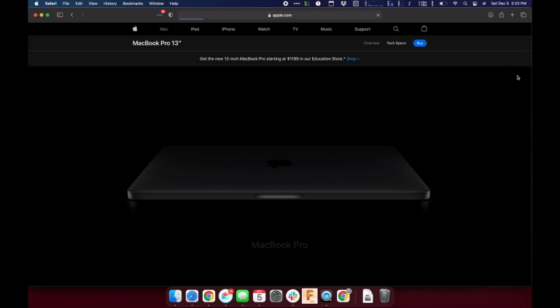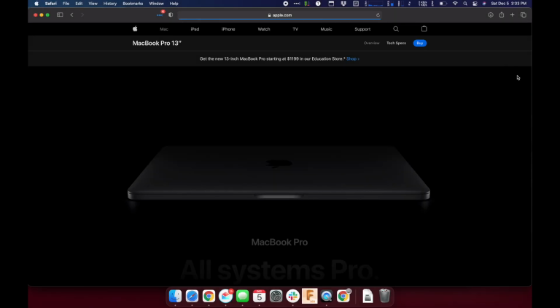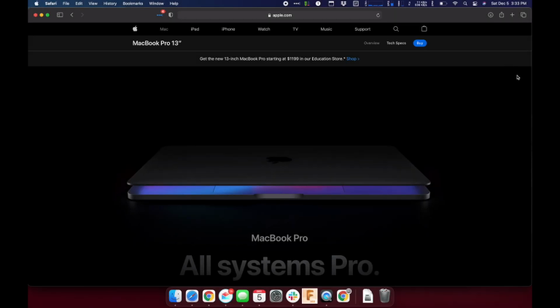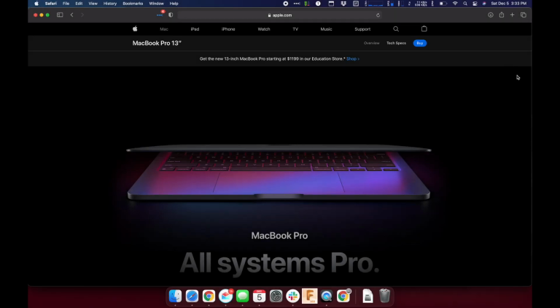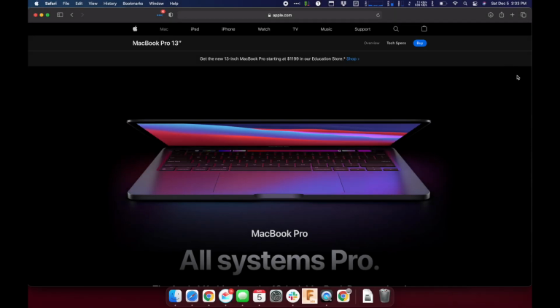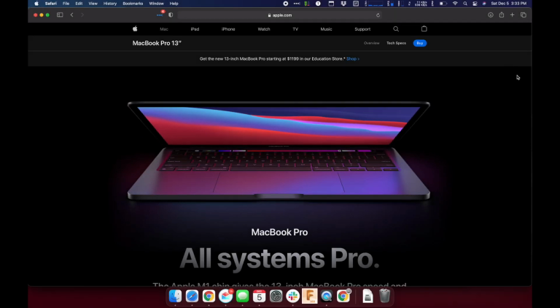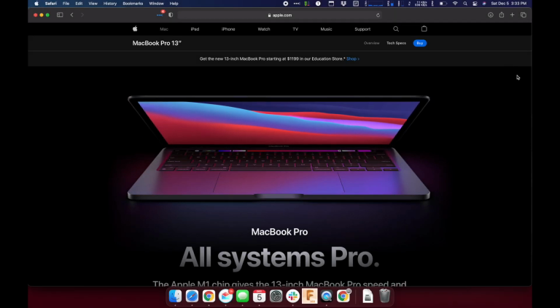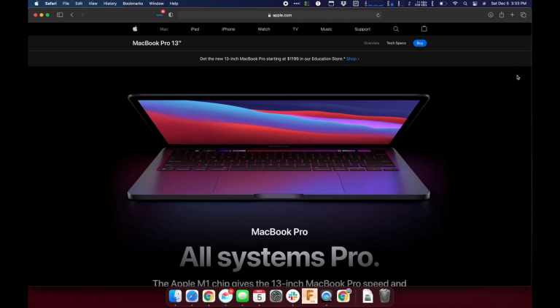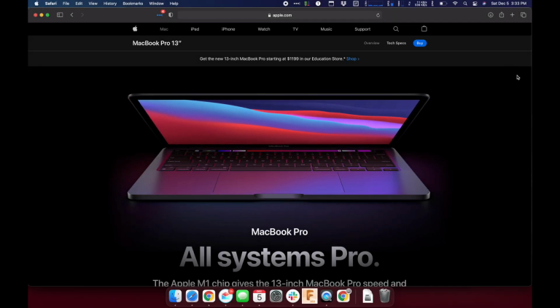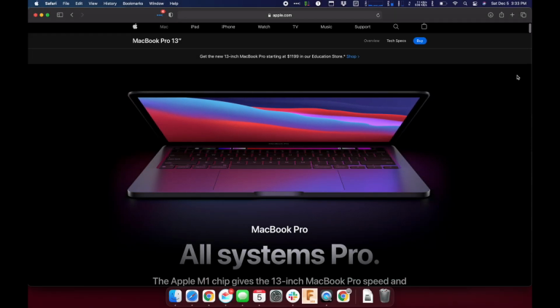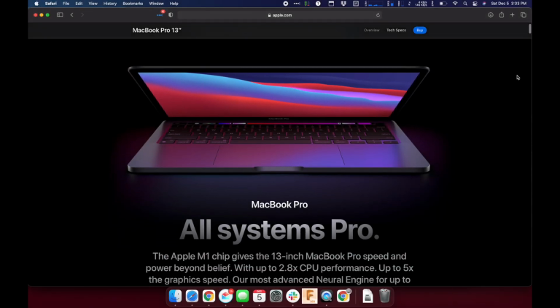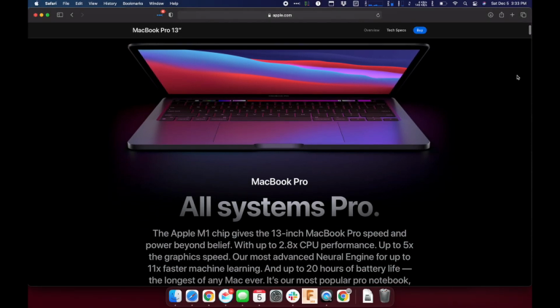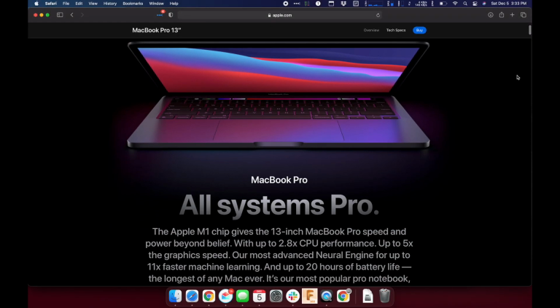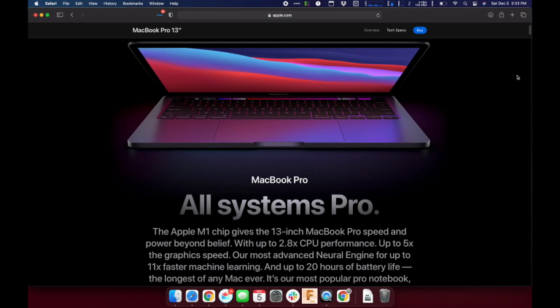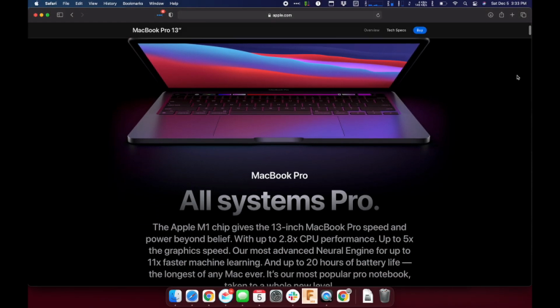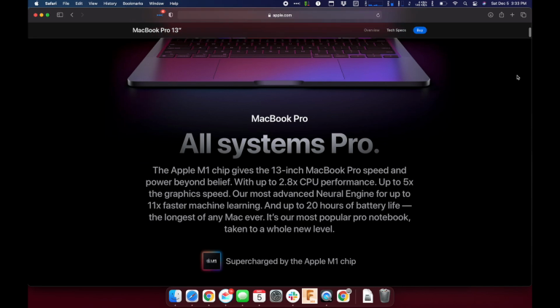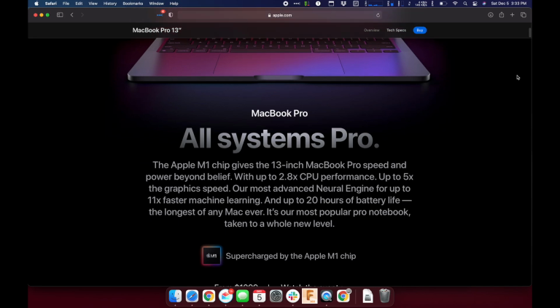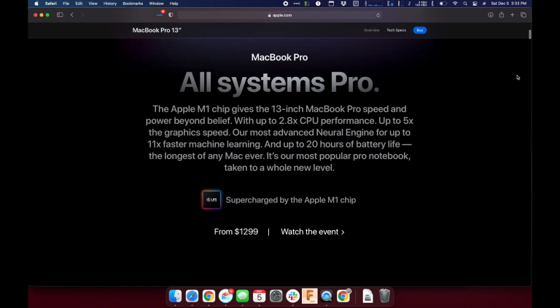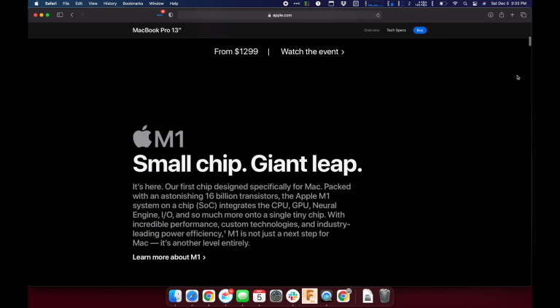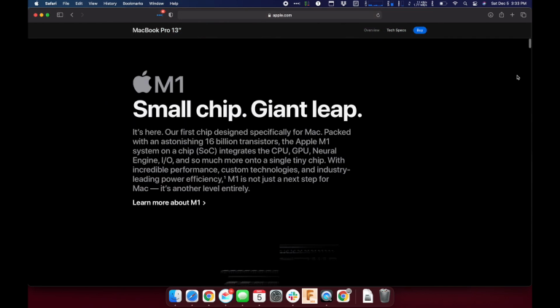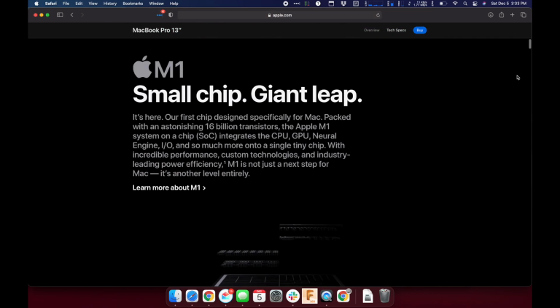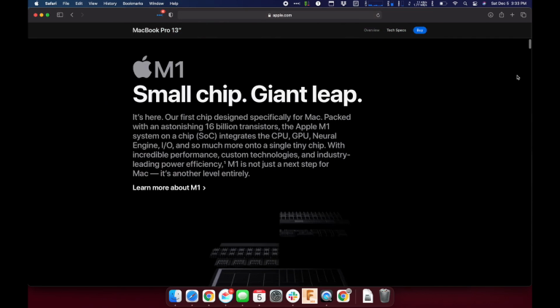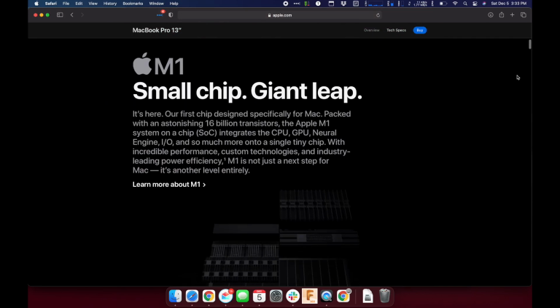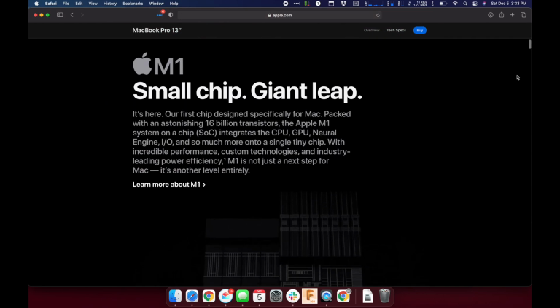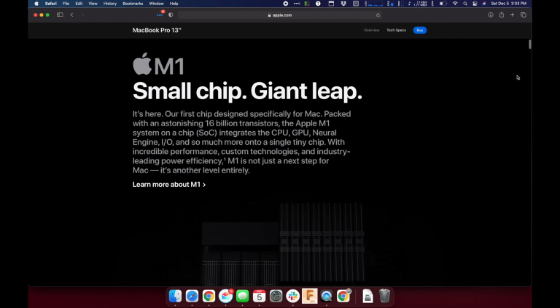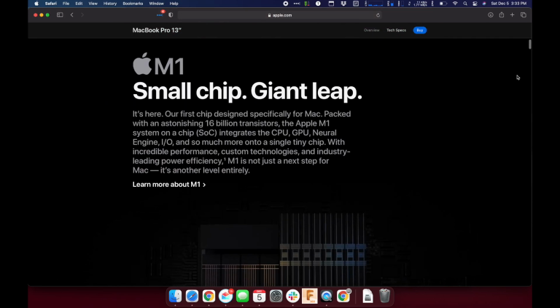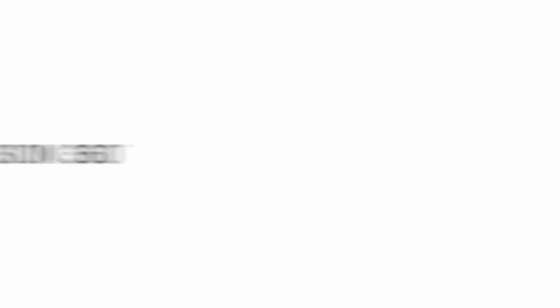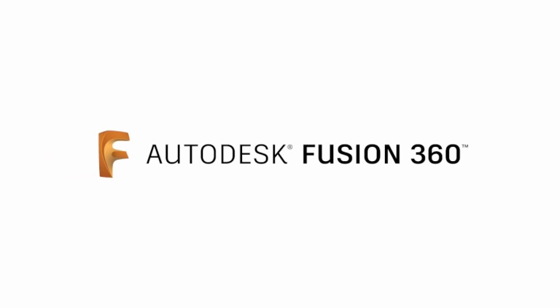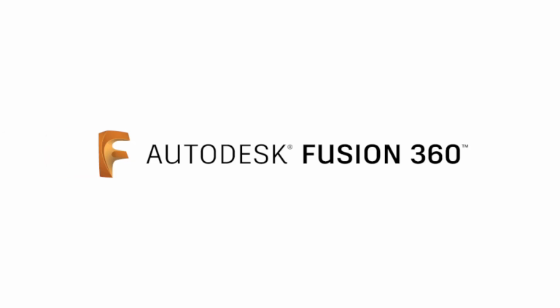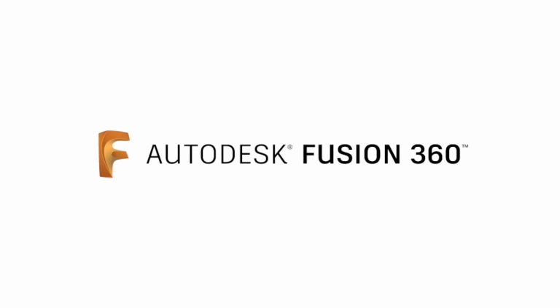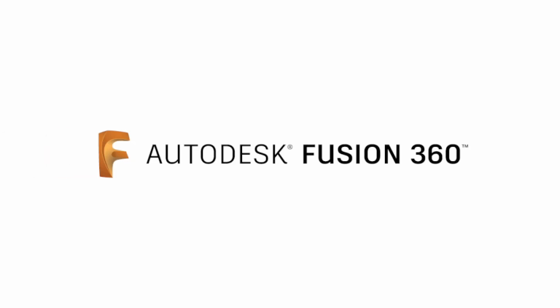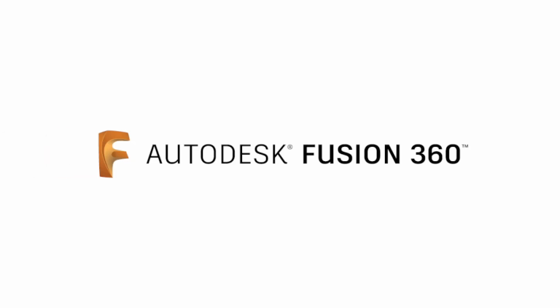Hey all, it's Justin. I just got a new MacBook Pro with the new M1 chip, and my first concern was: how does Fusion 360 work?